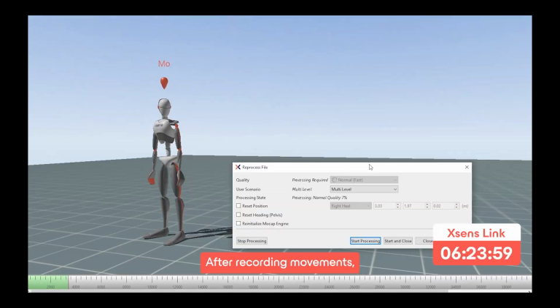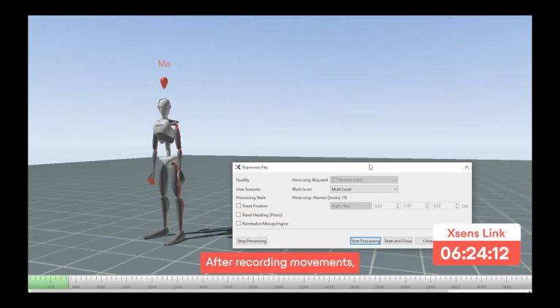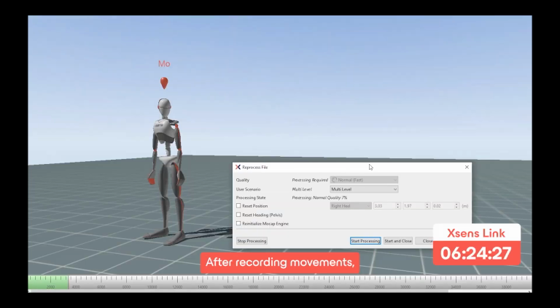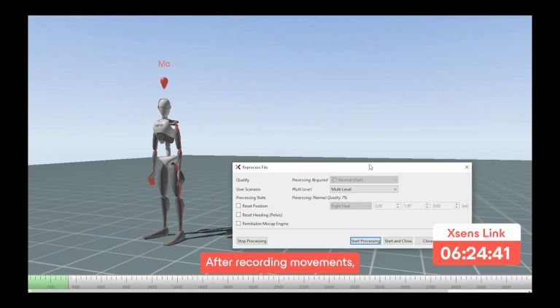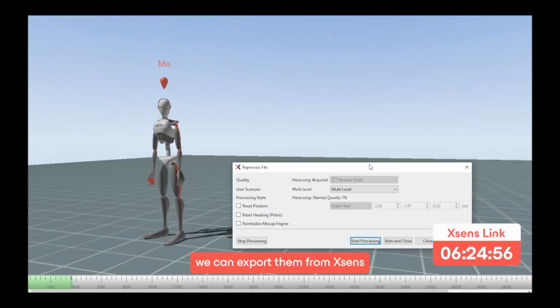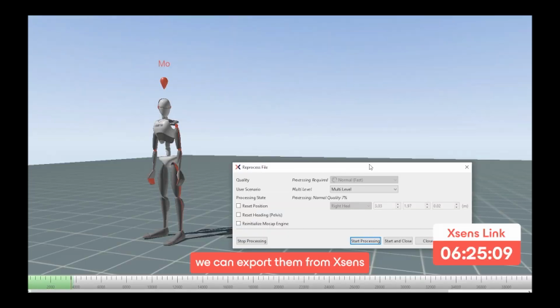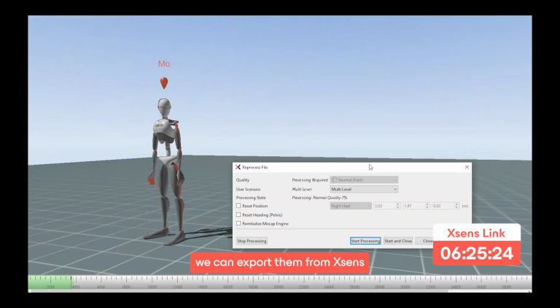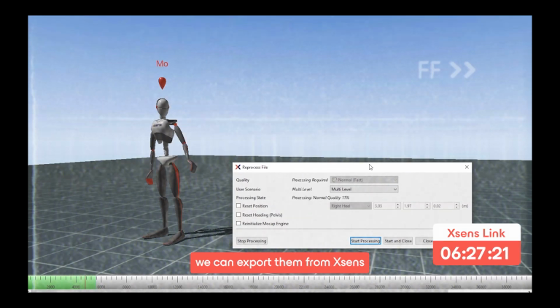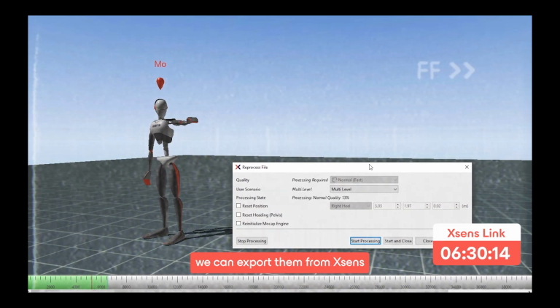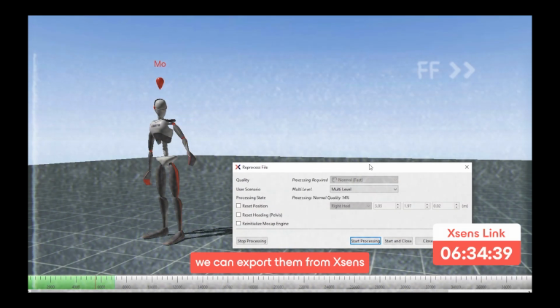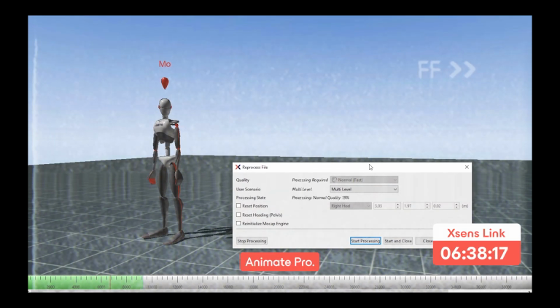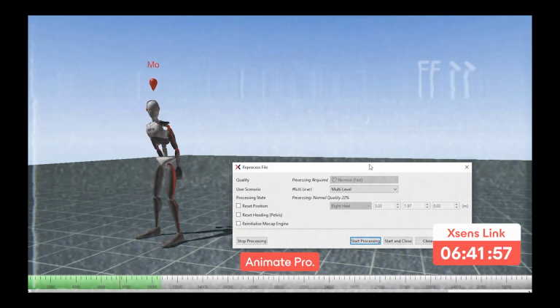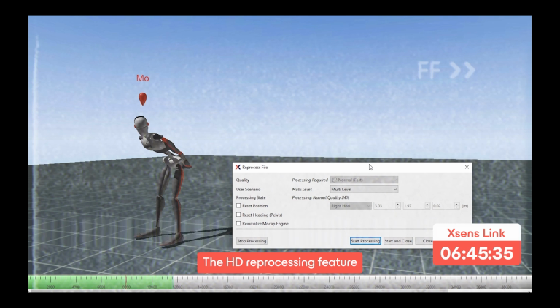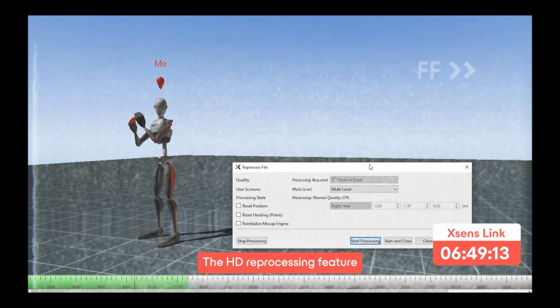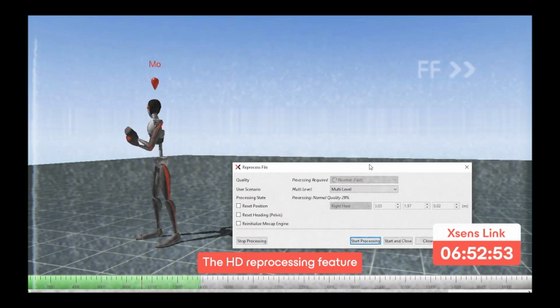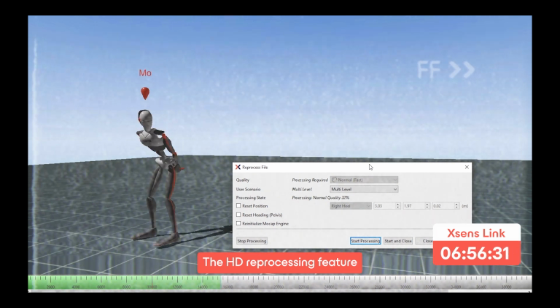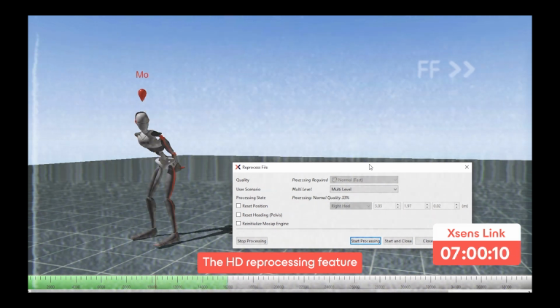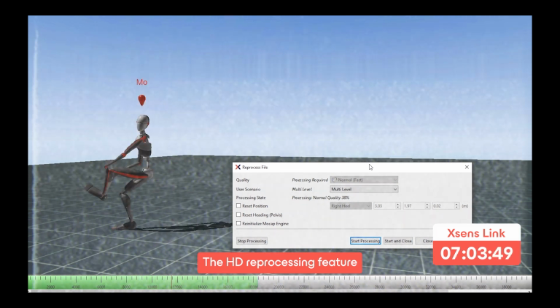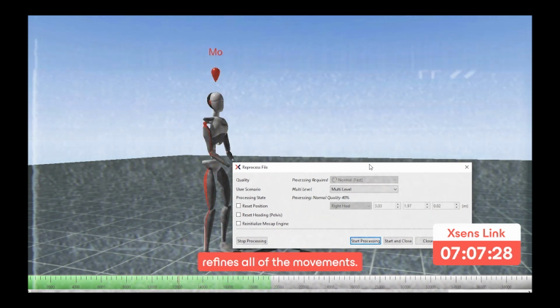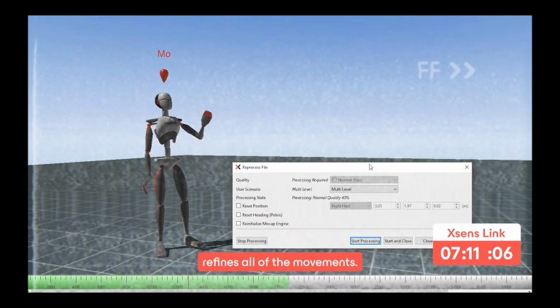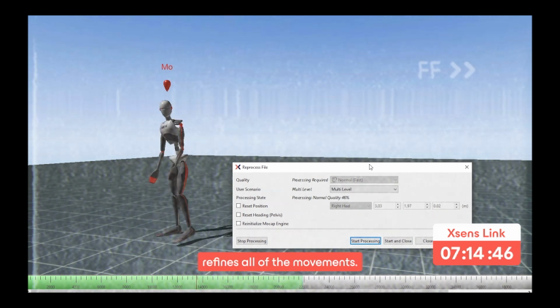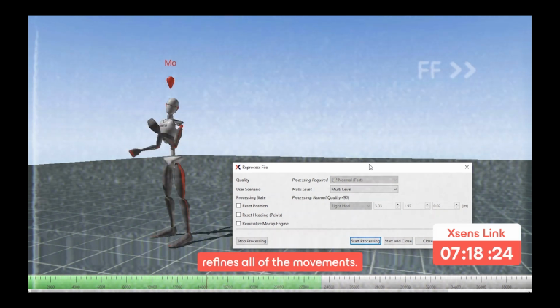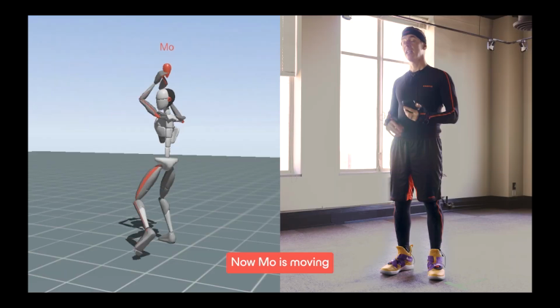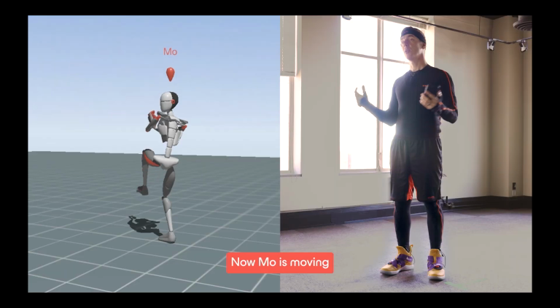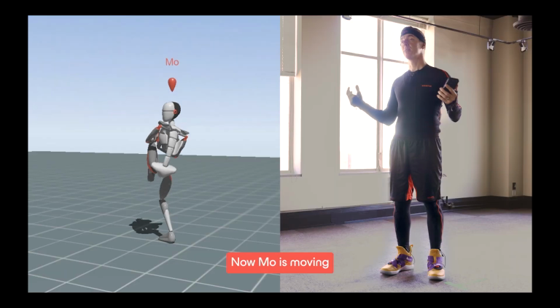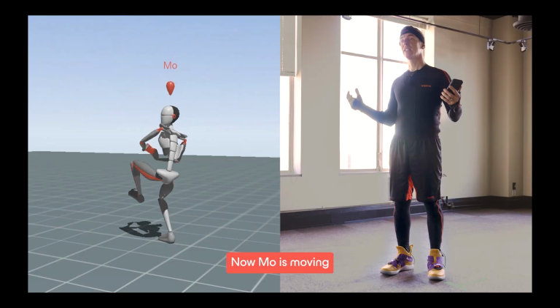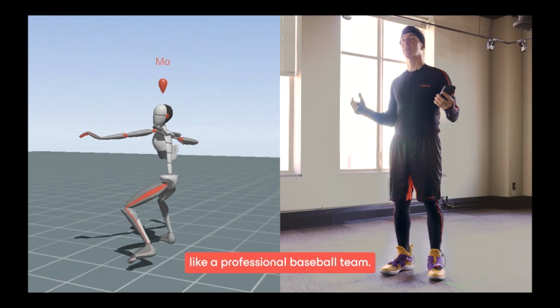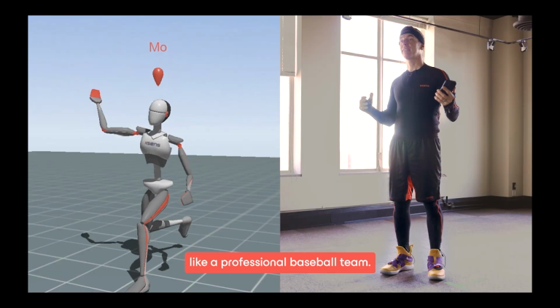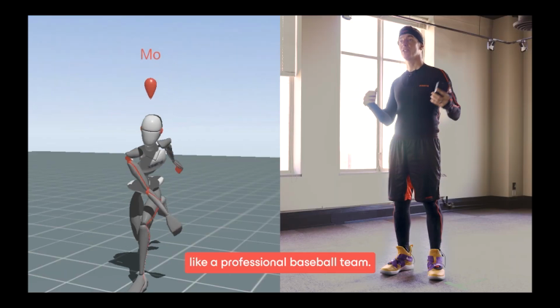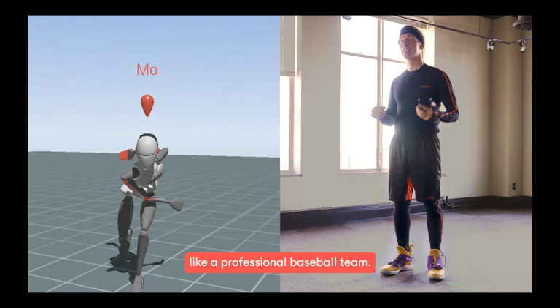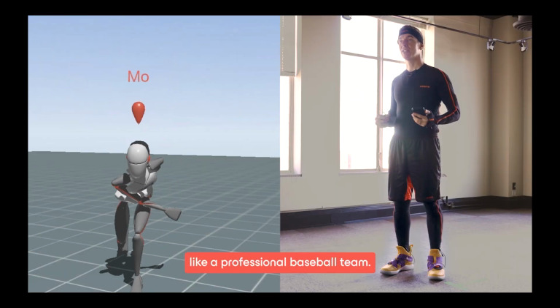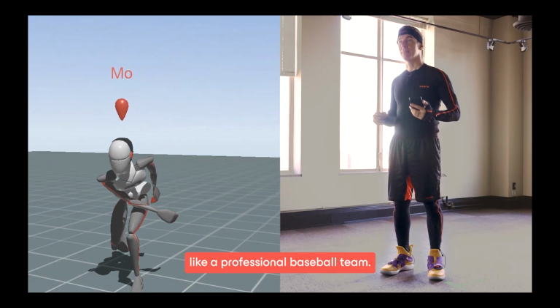After recording movements we can export them from XSense Animate Pro. The HD reprocessing feature refines all of the movements. Now Moe is moving like a professional baseball player.